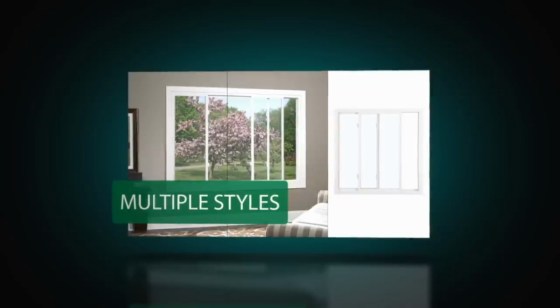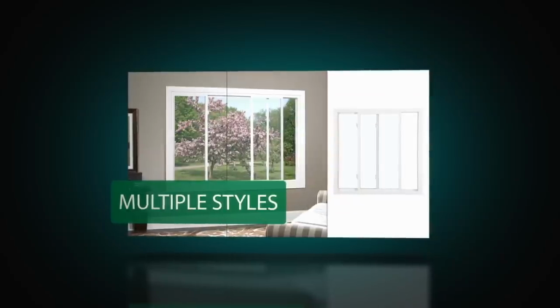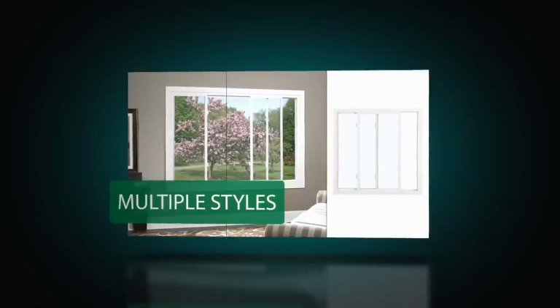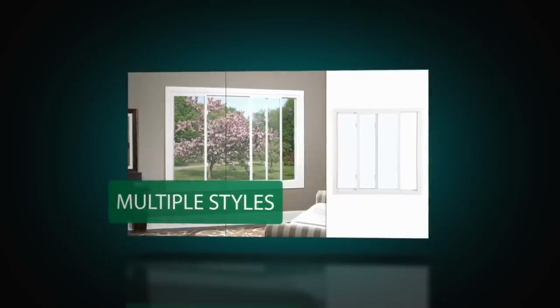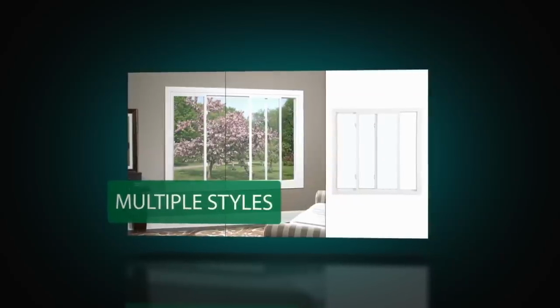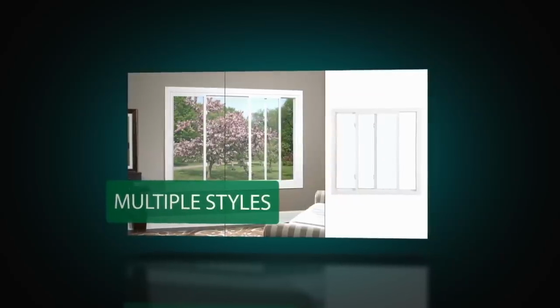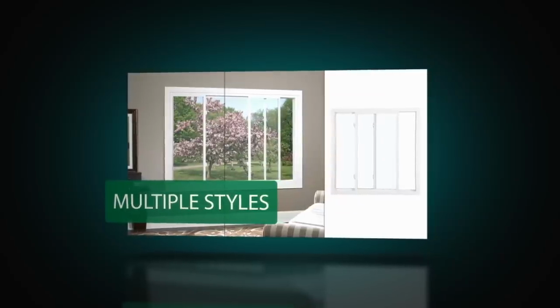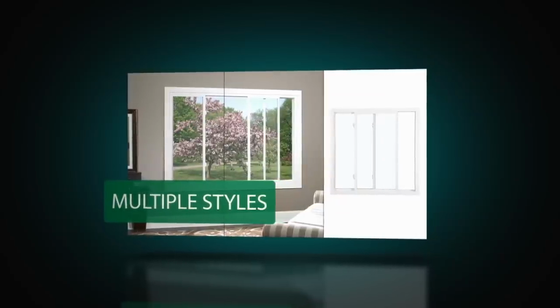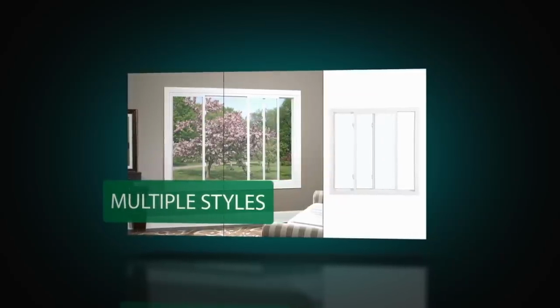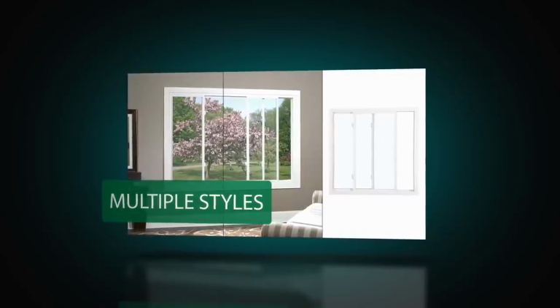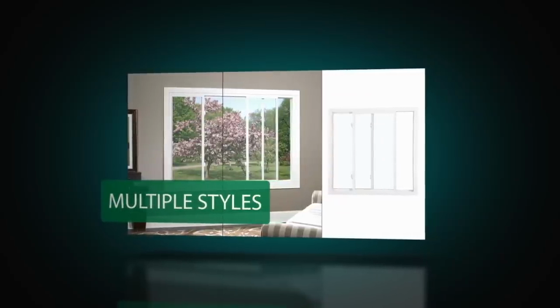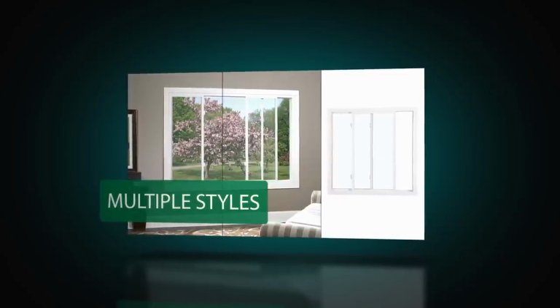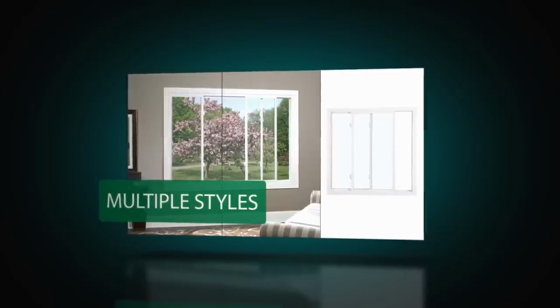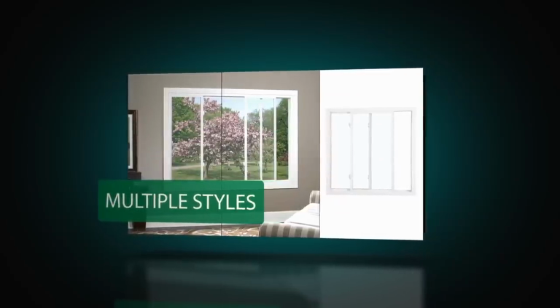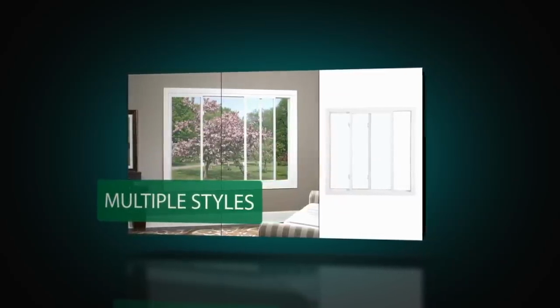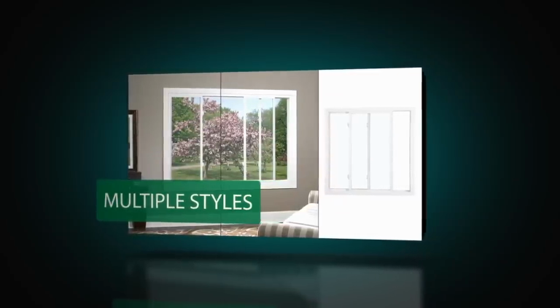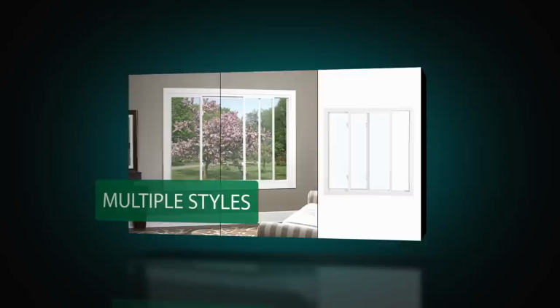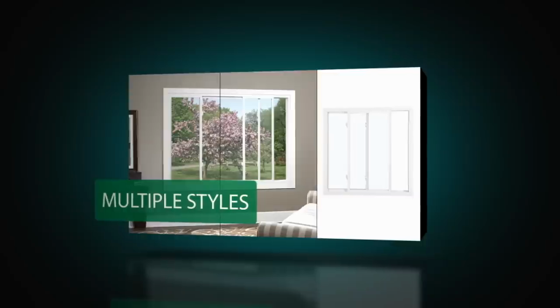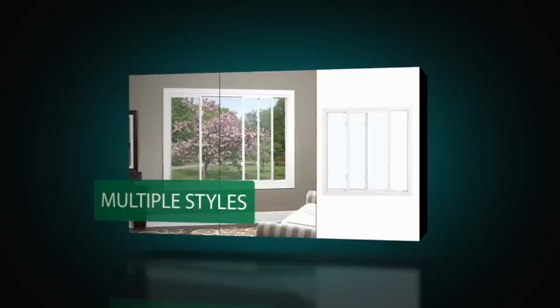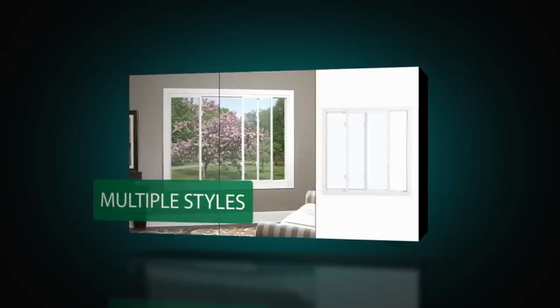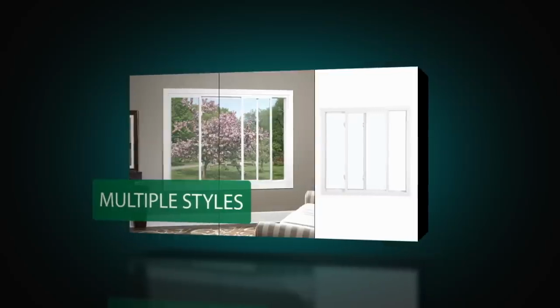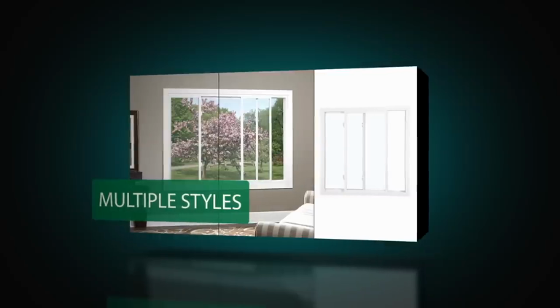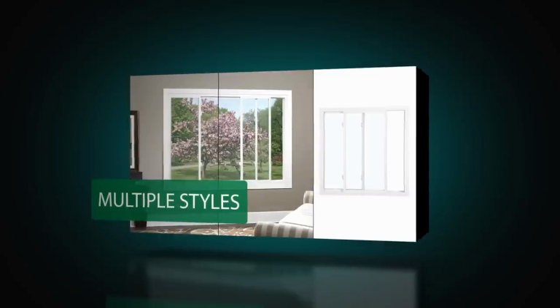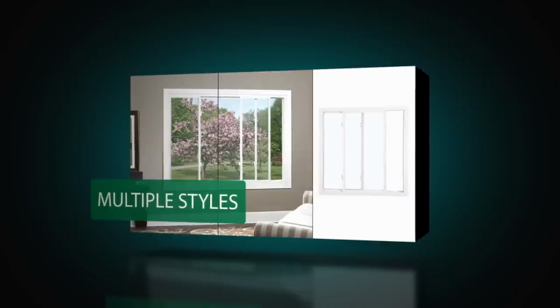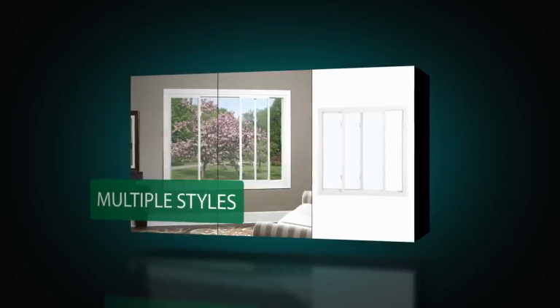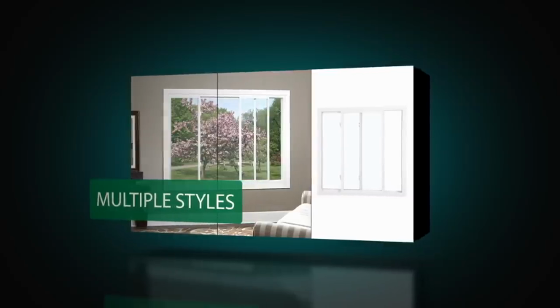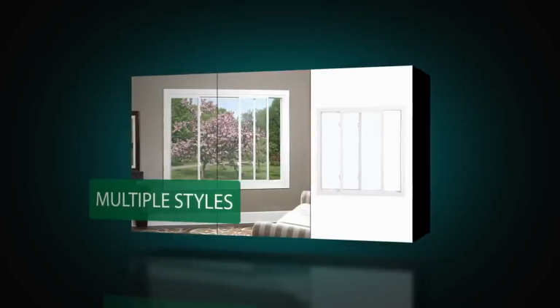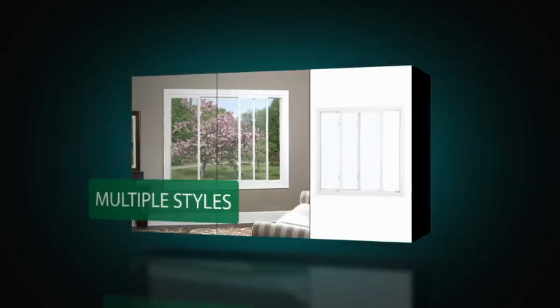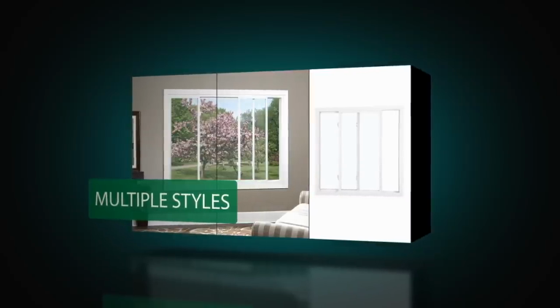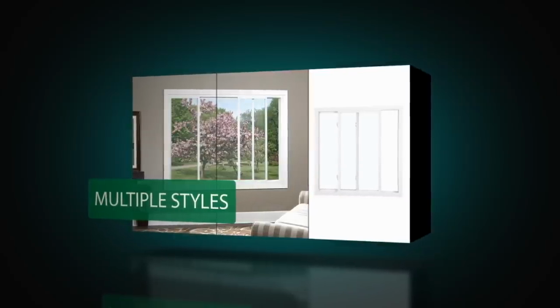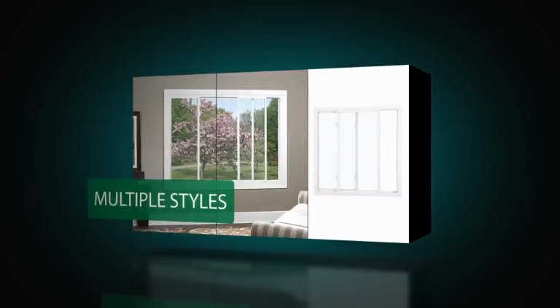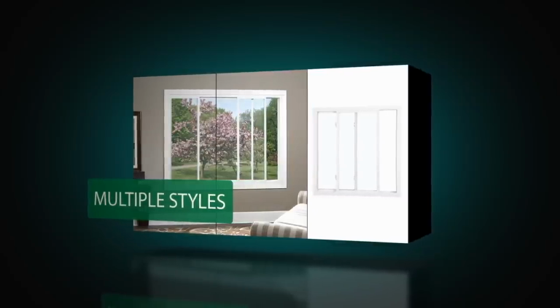Complementary two or three light sliders, special shapes, and picture windows are also available to meet any architectural style.